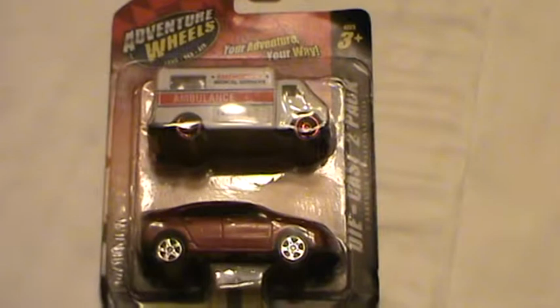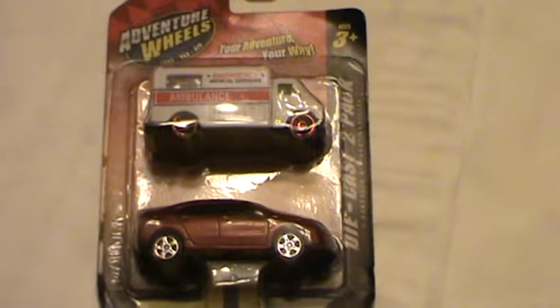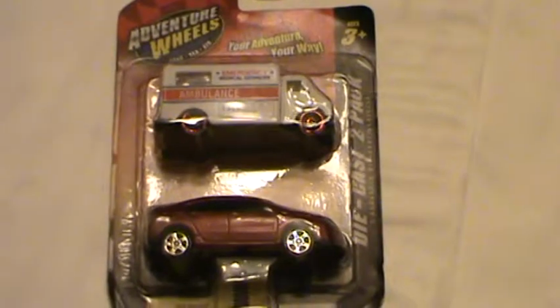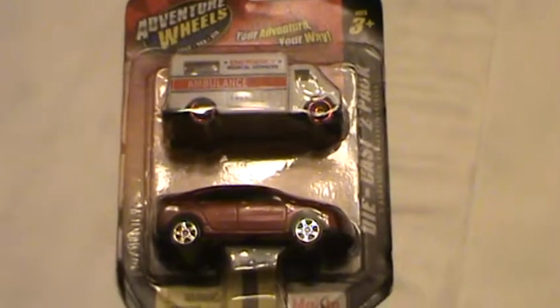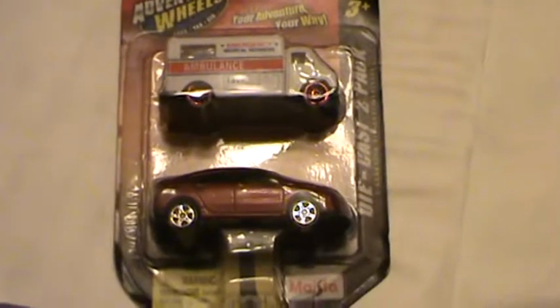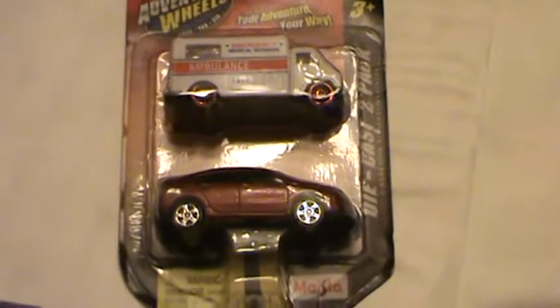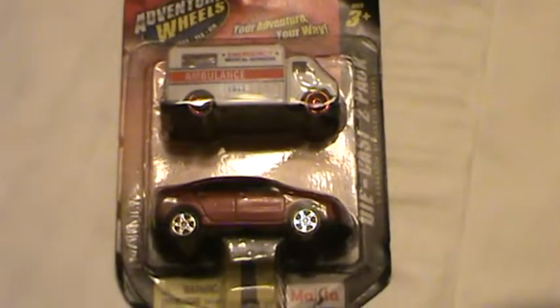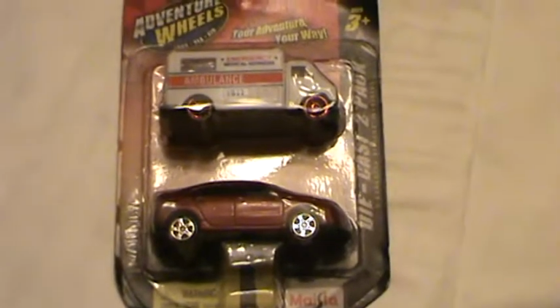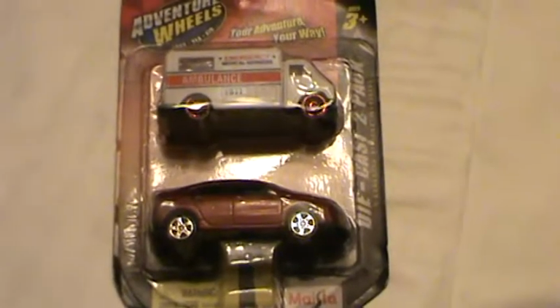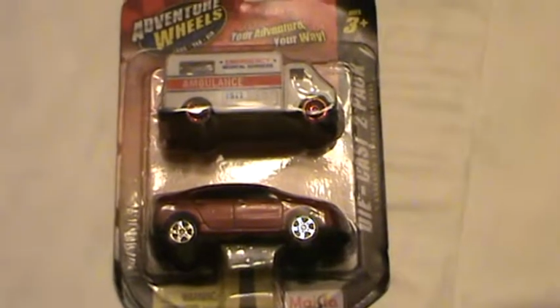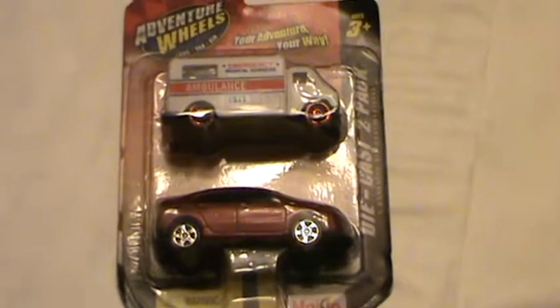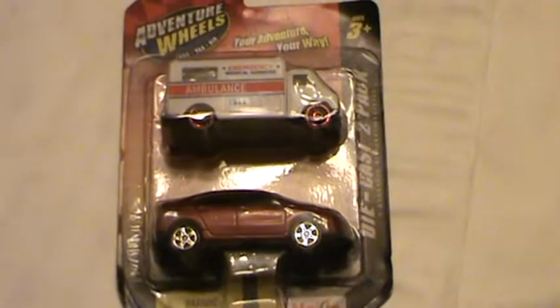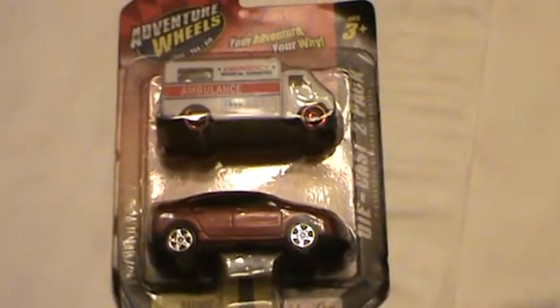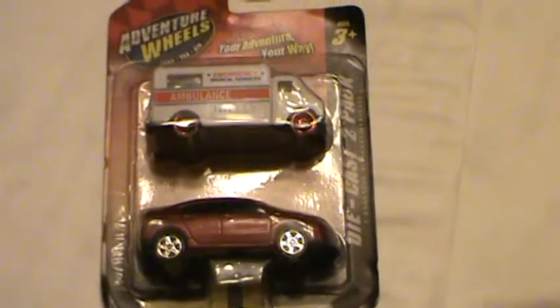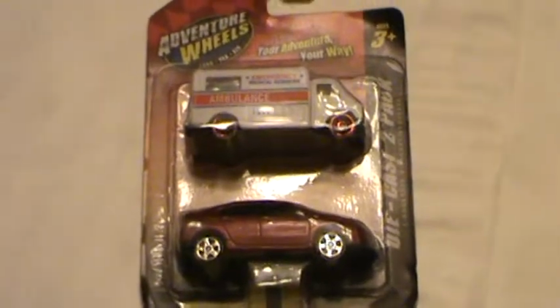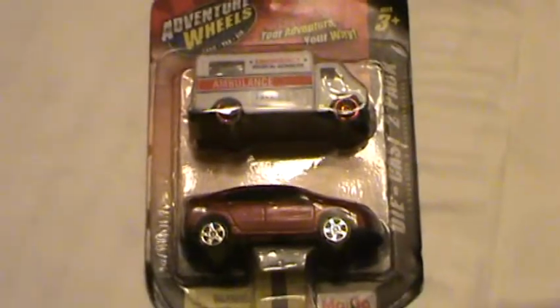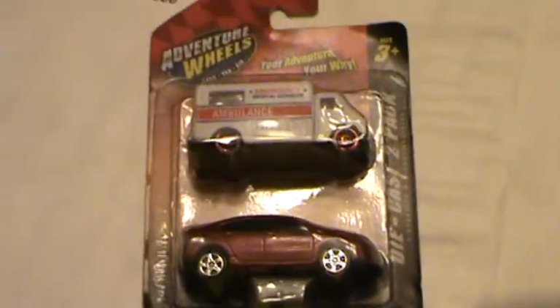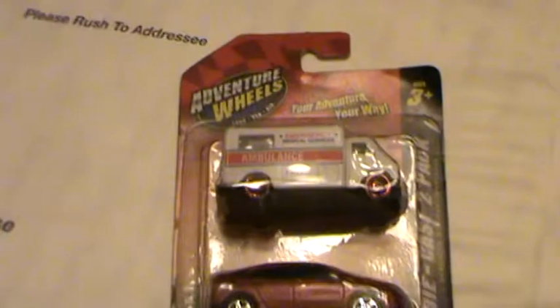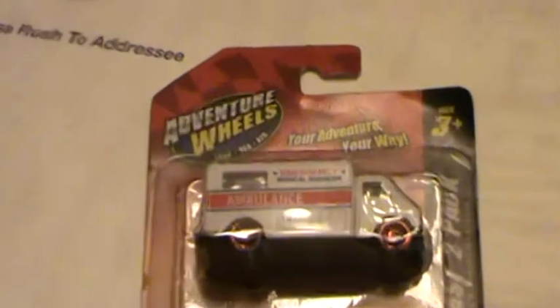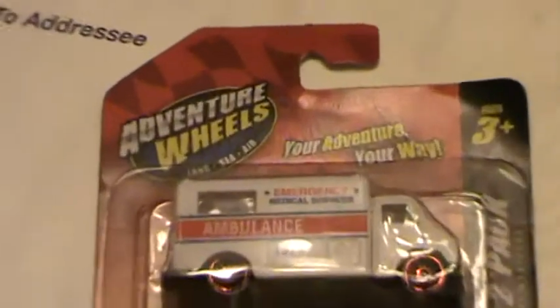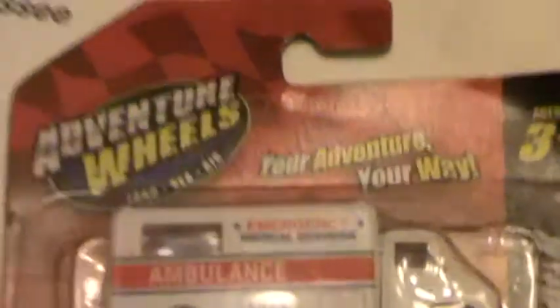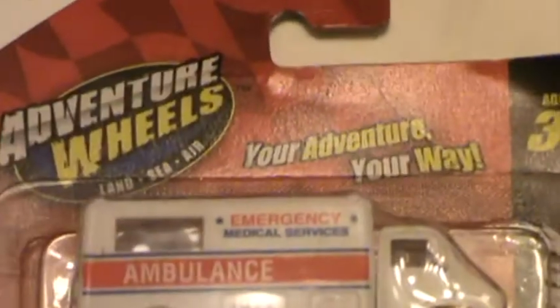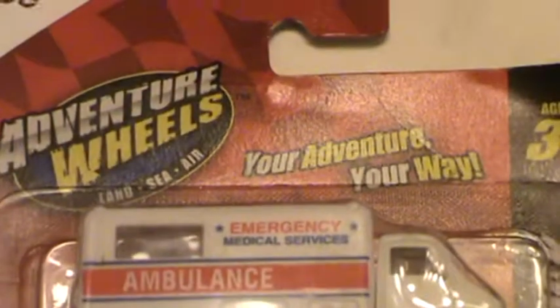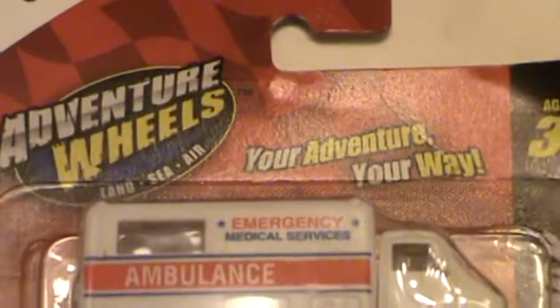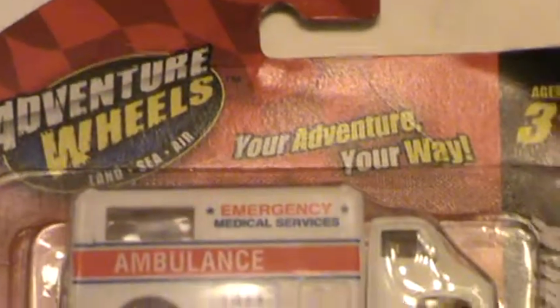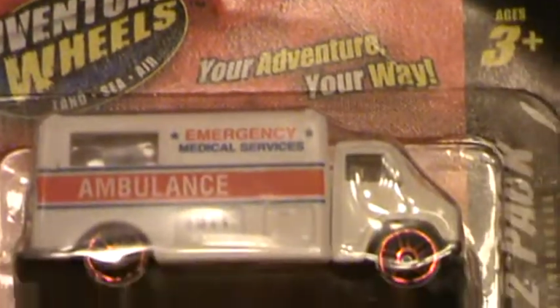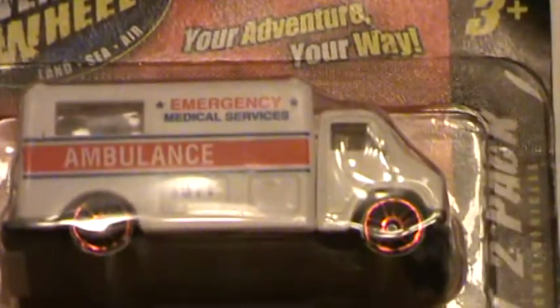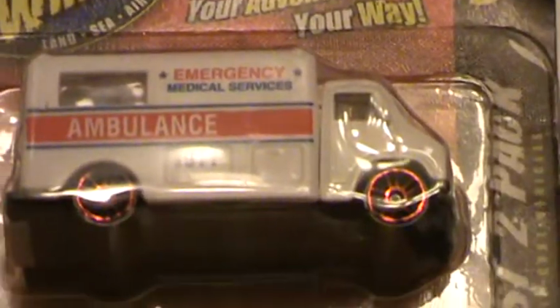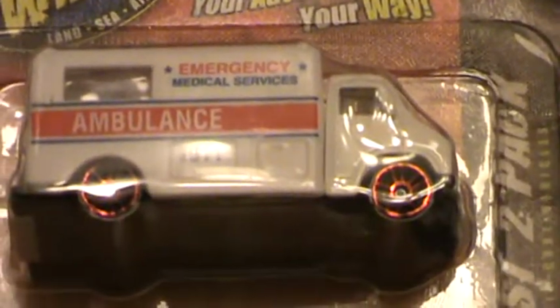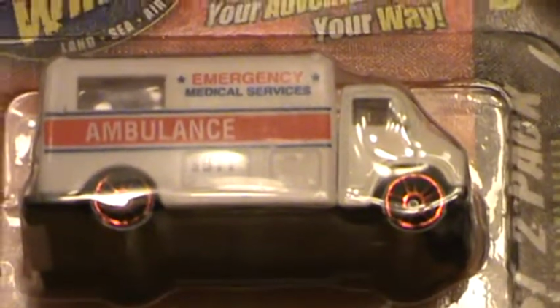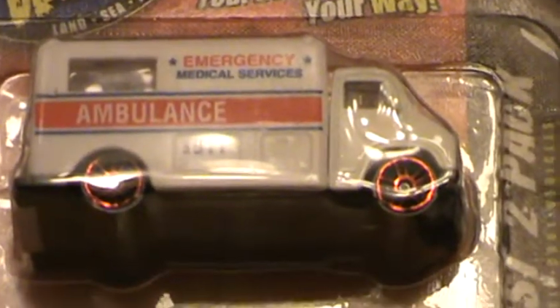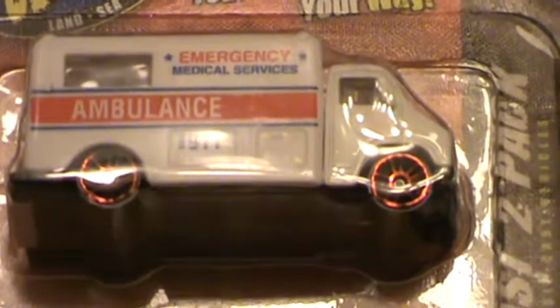Hey, what's going on guys? Diecast2013. Today I've got a two-pack for you guys. It's Adventure Wheels by Mestio.